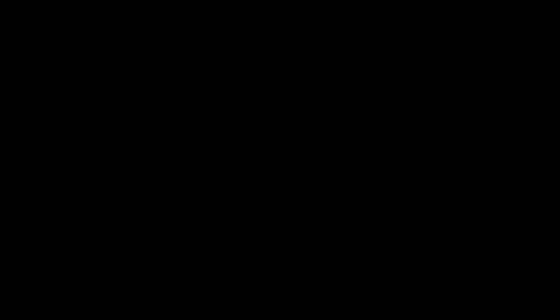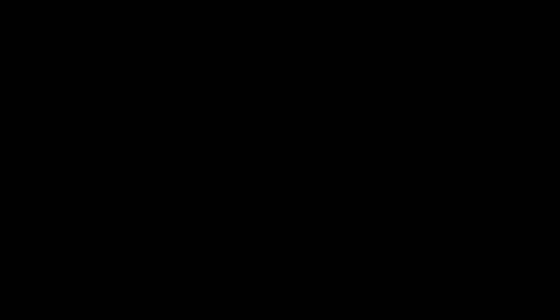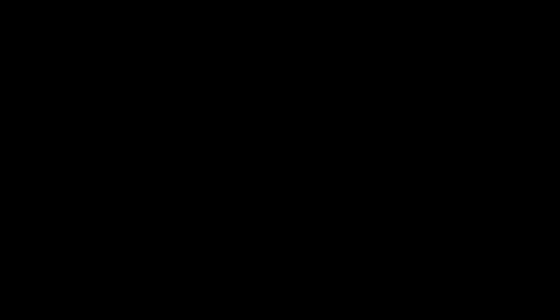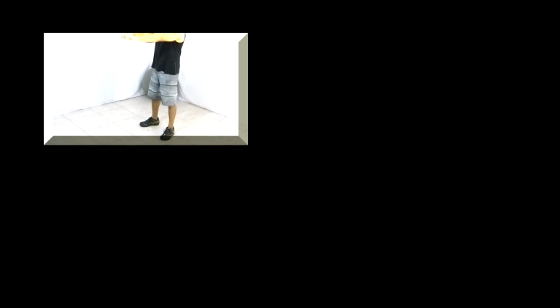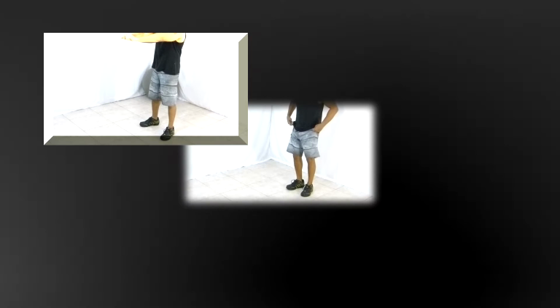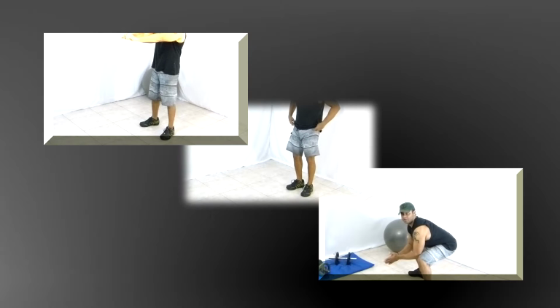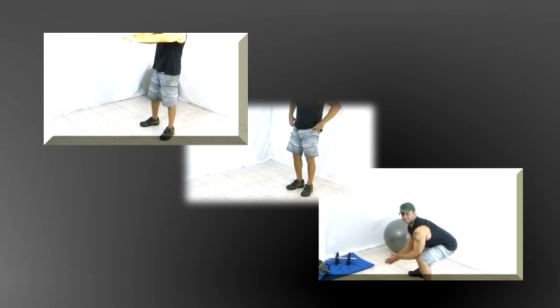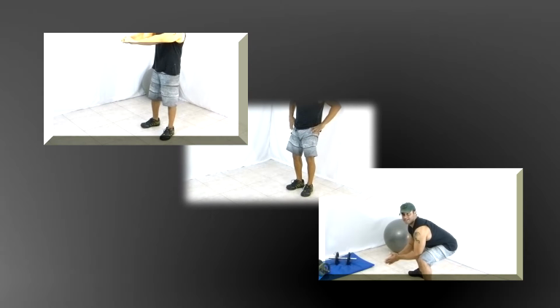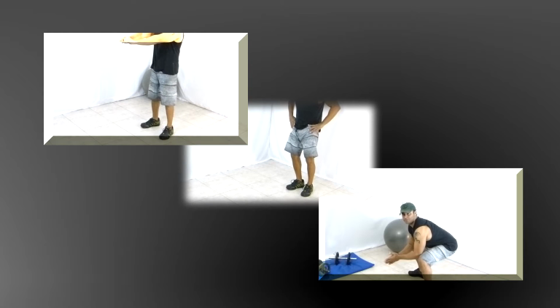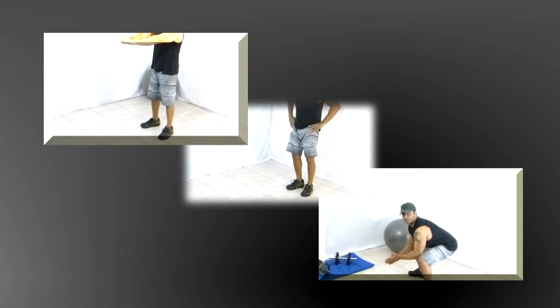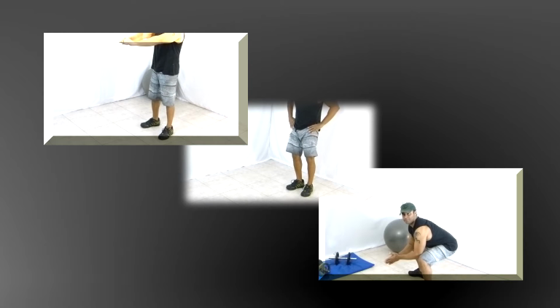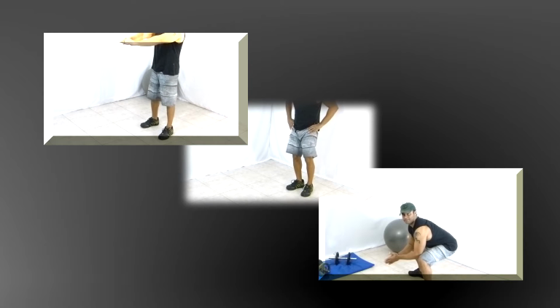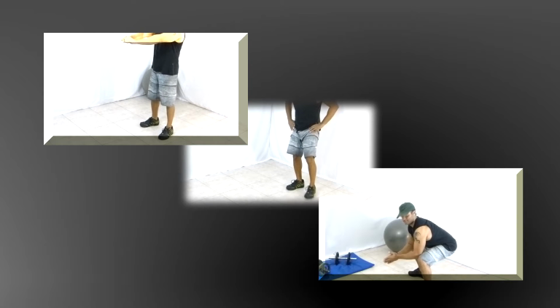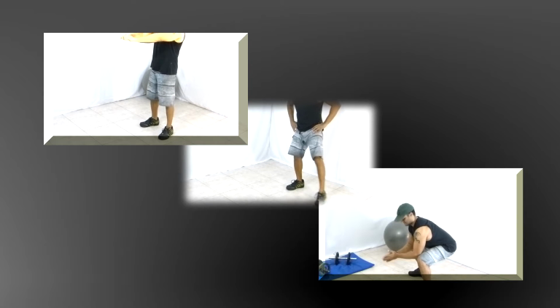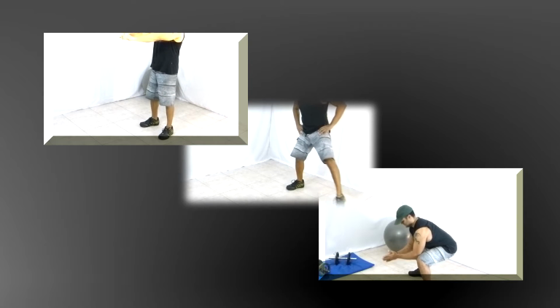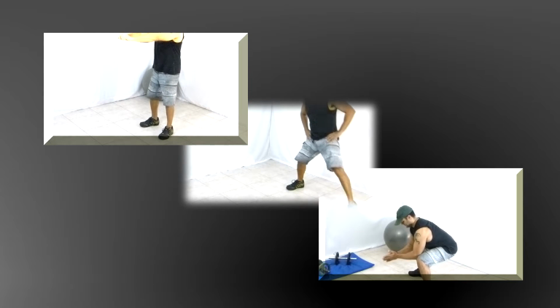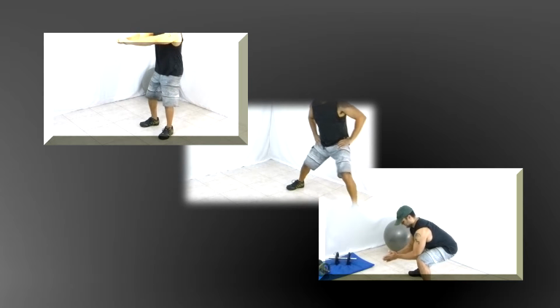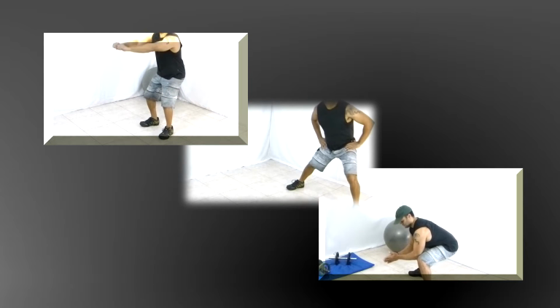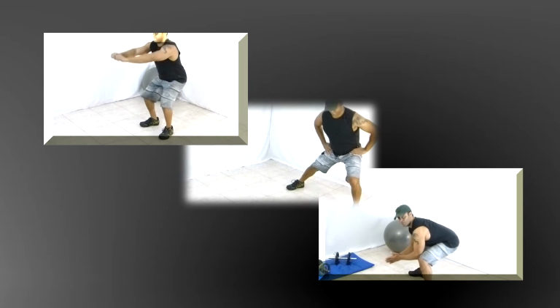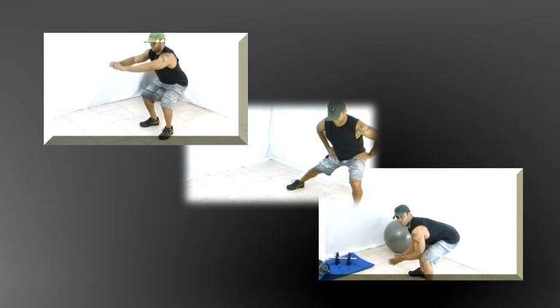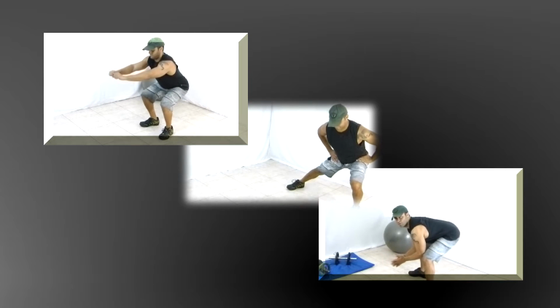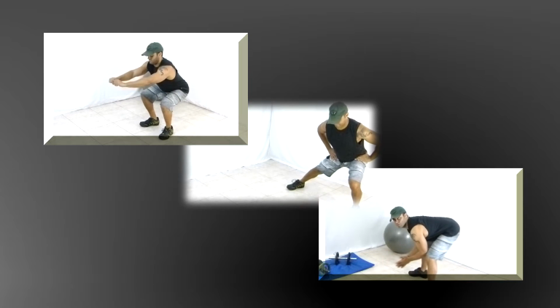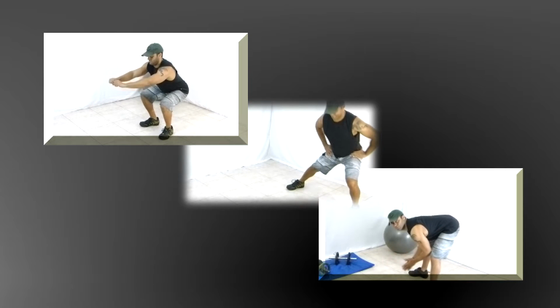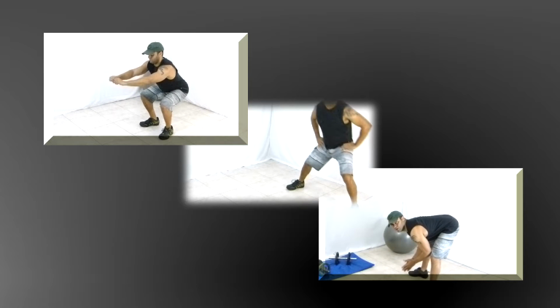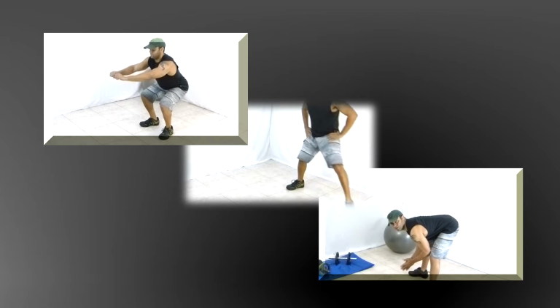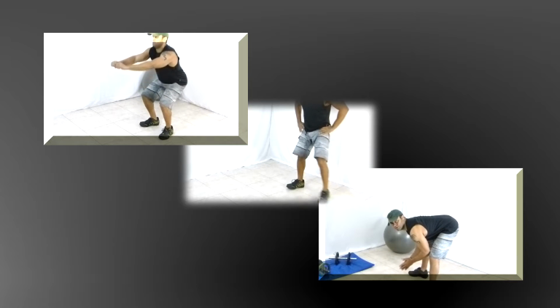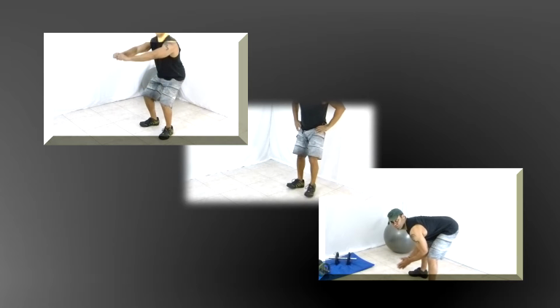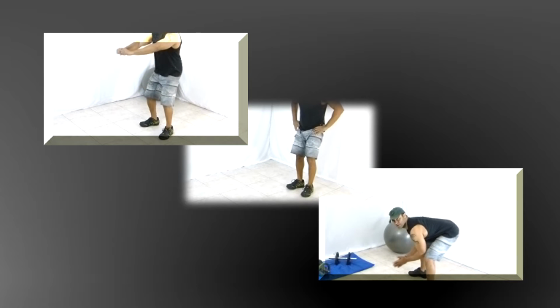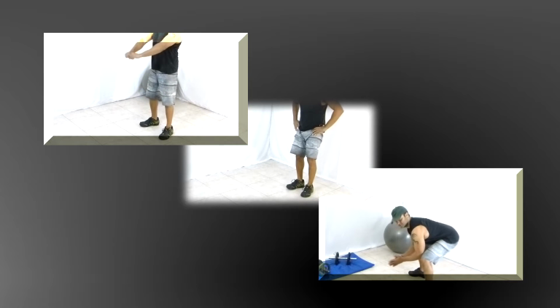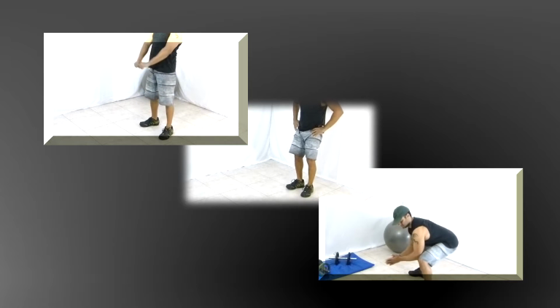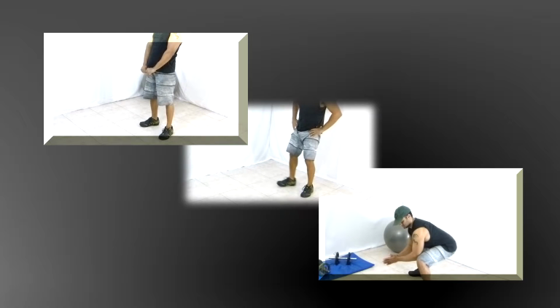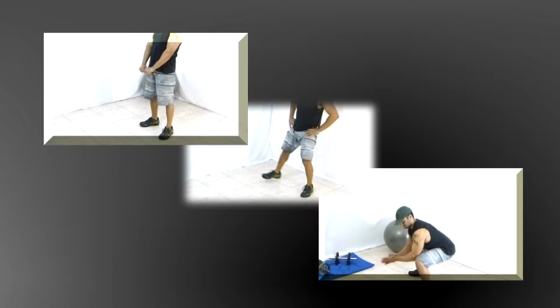What's up guys! Woohoo! Are you ready for a complete legs workout at your home? Ok, let's go!